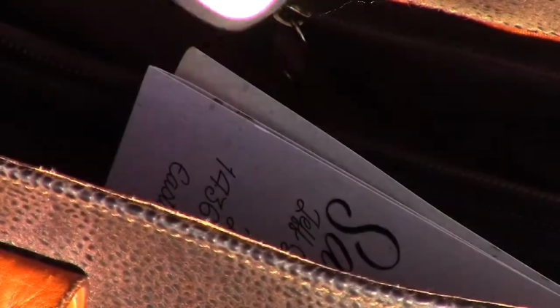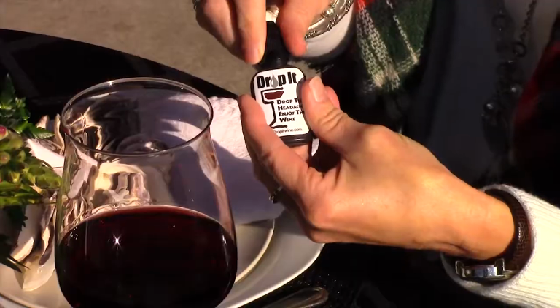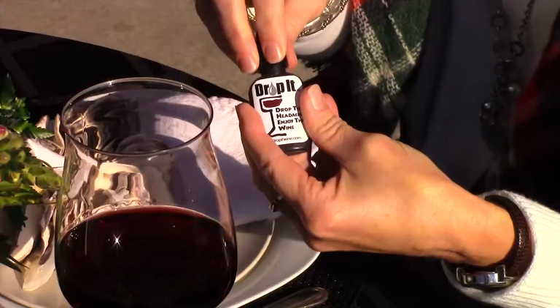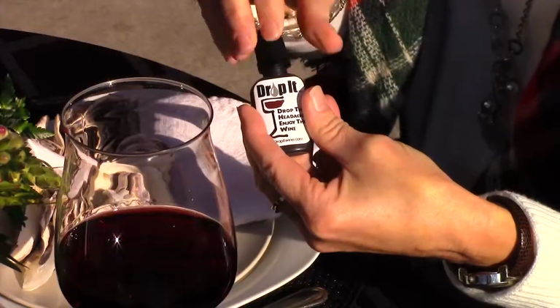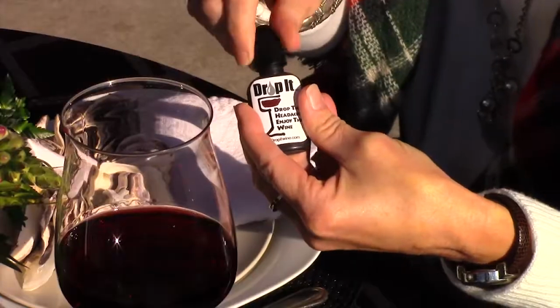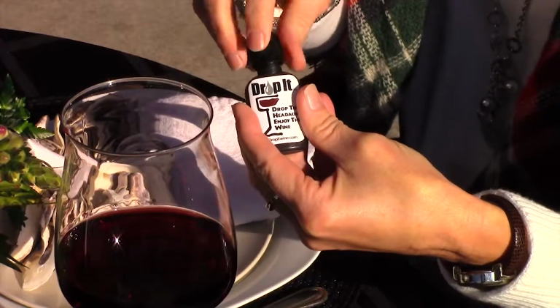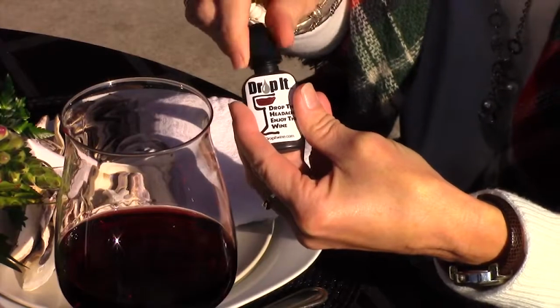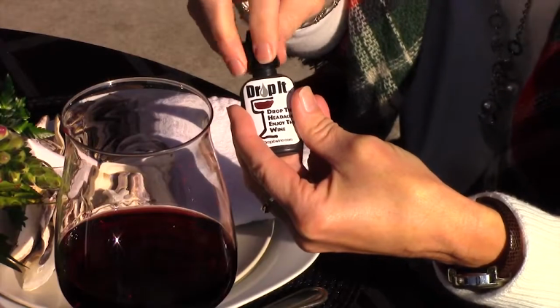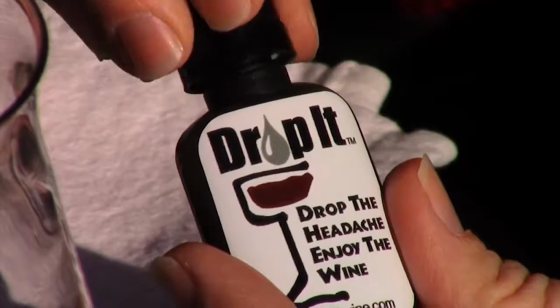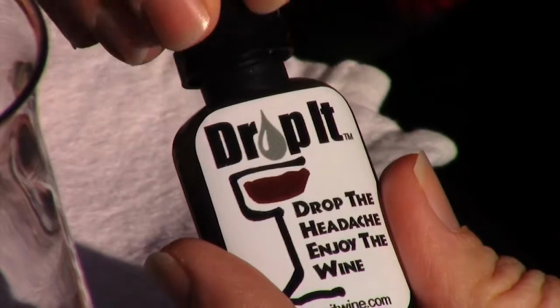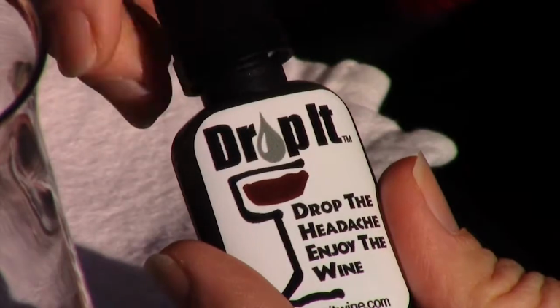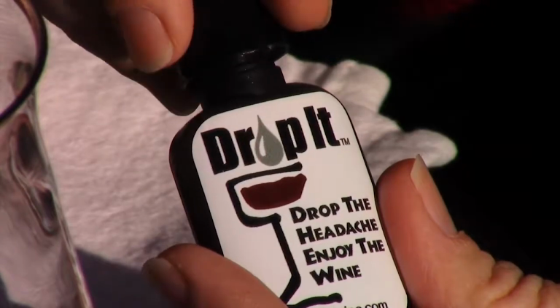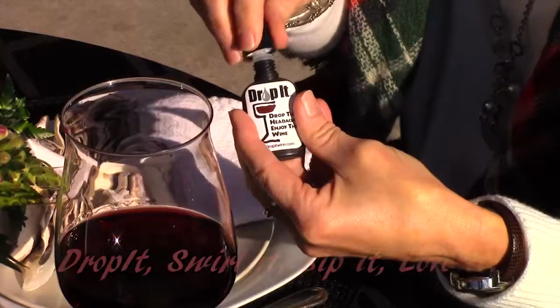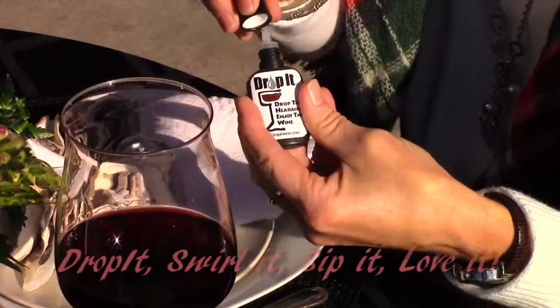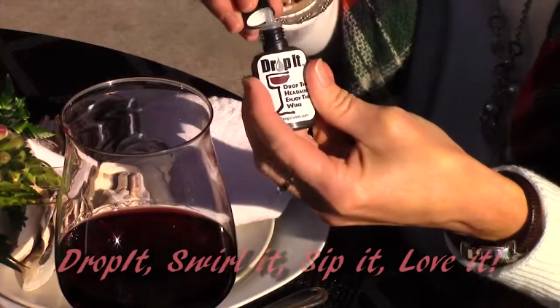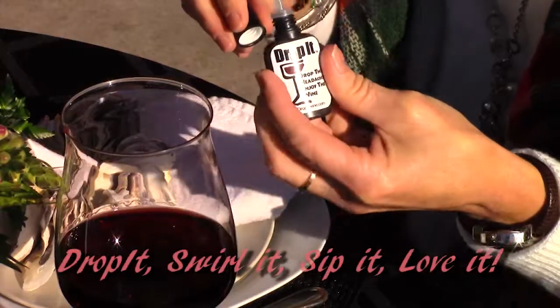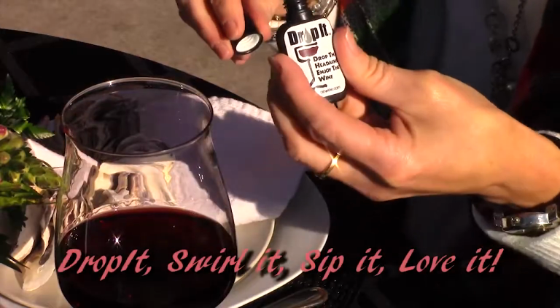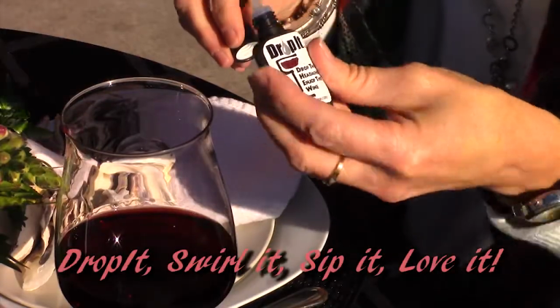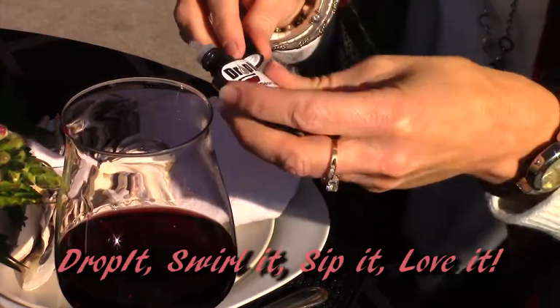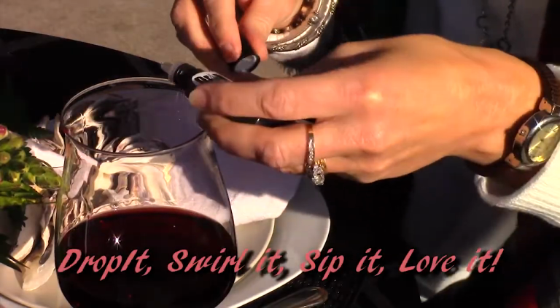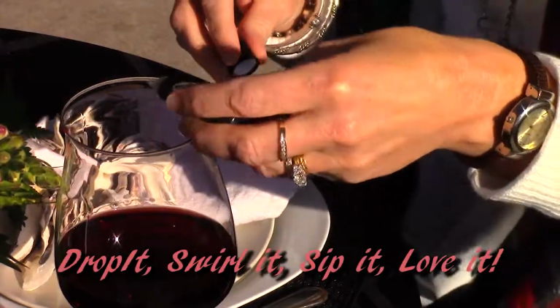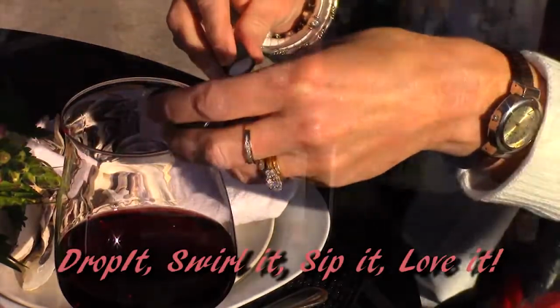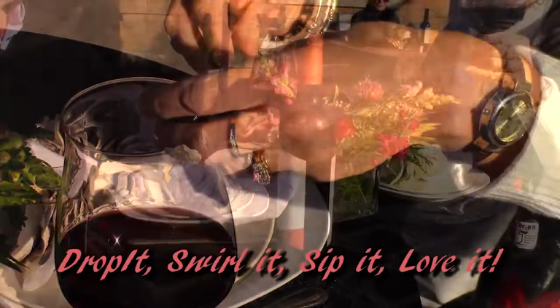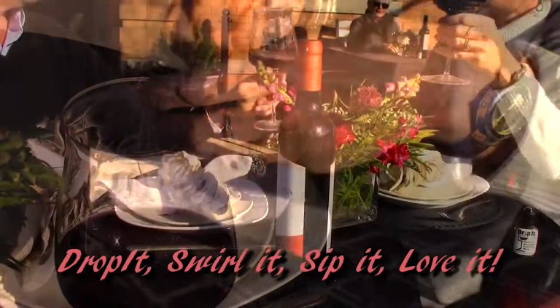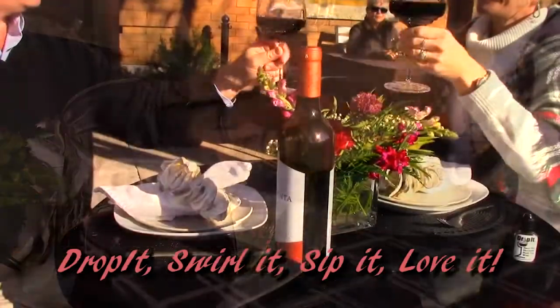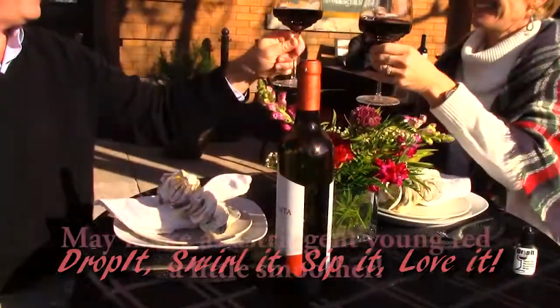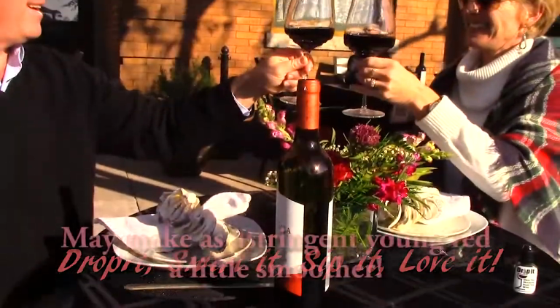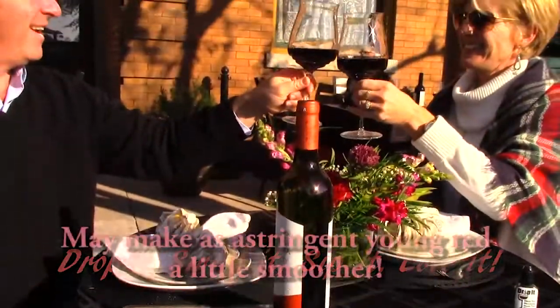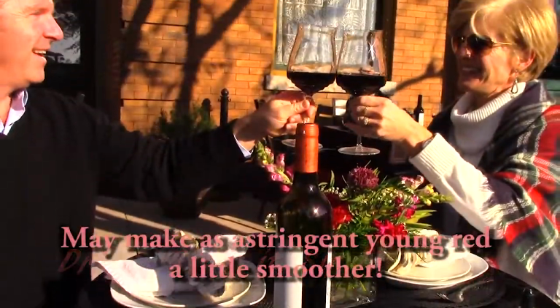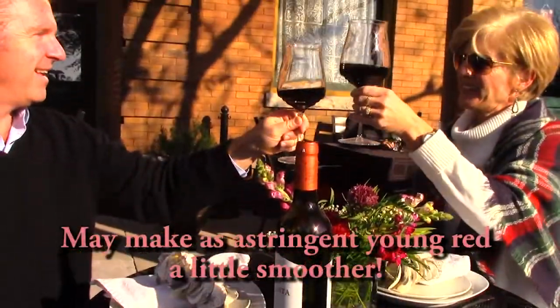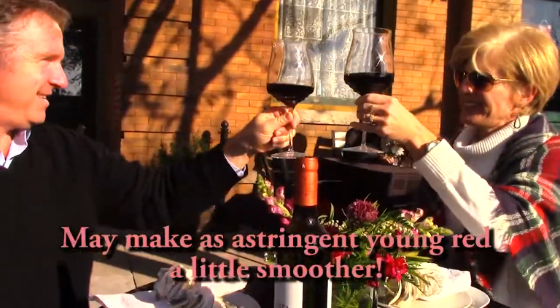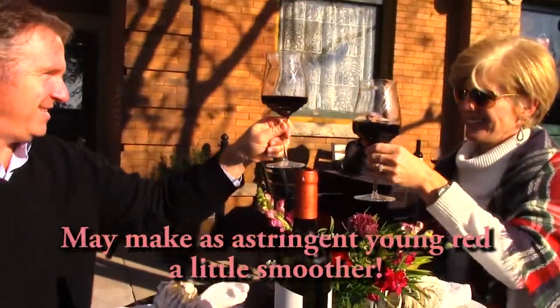Add just a few drops of Drop It to a glass or your favorite bottle of wine. Drop It can be used with red, white, rosé, even sparkling wines.